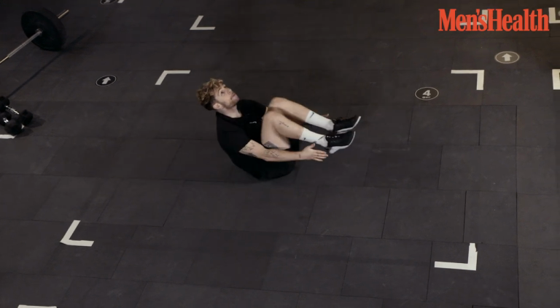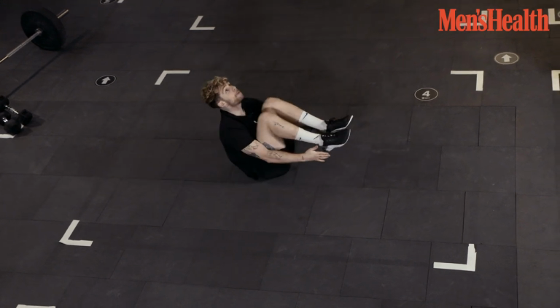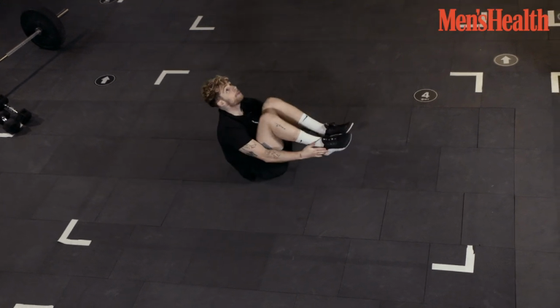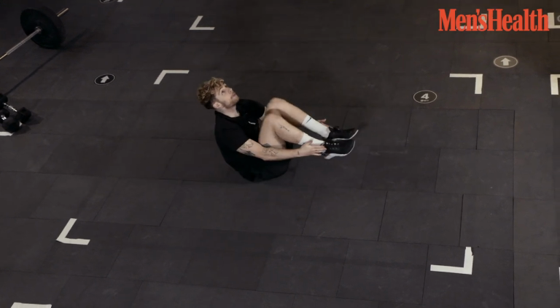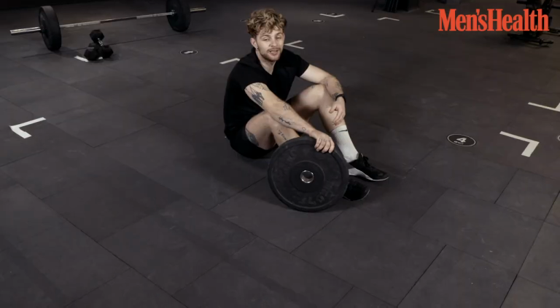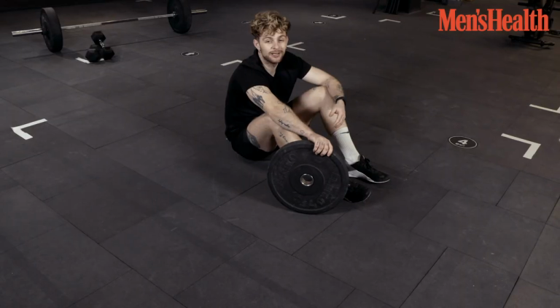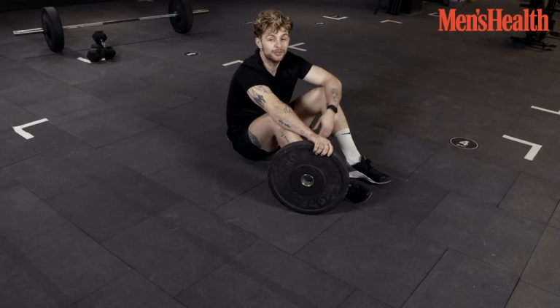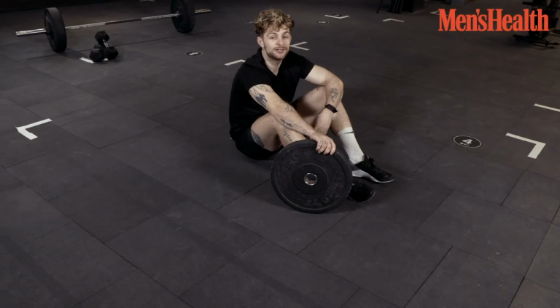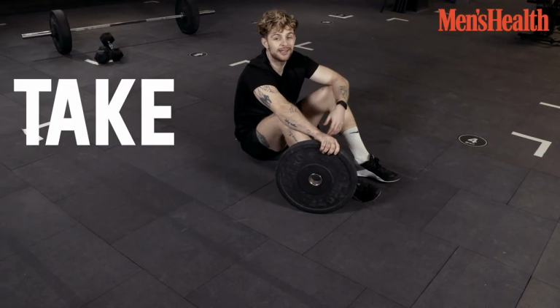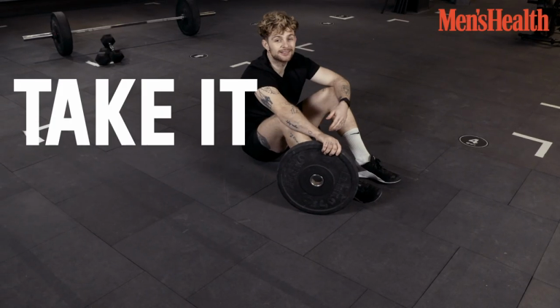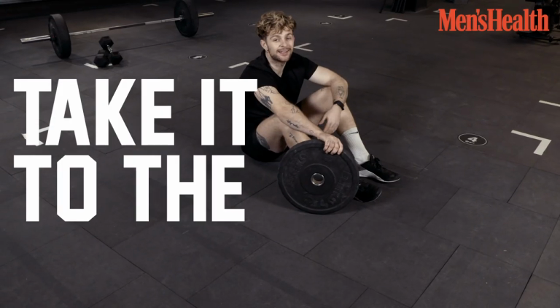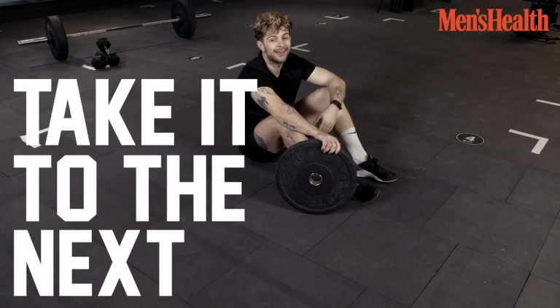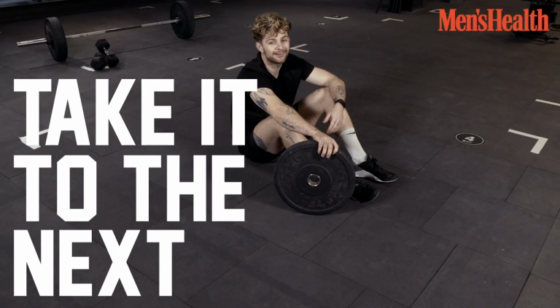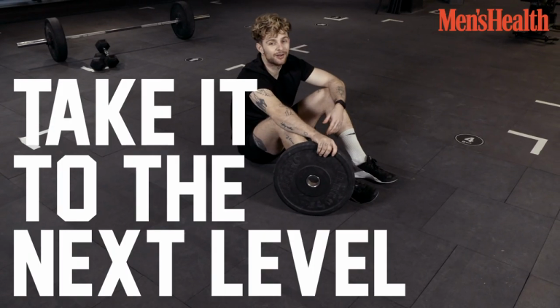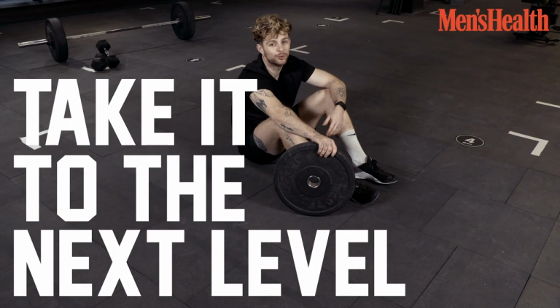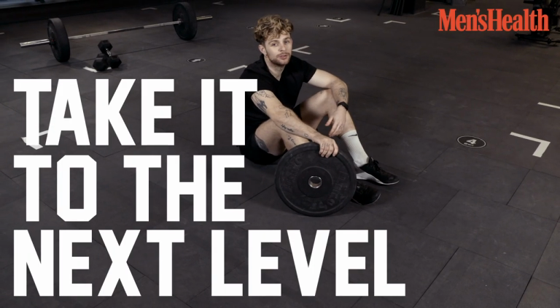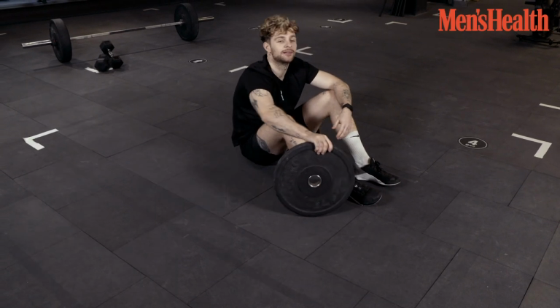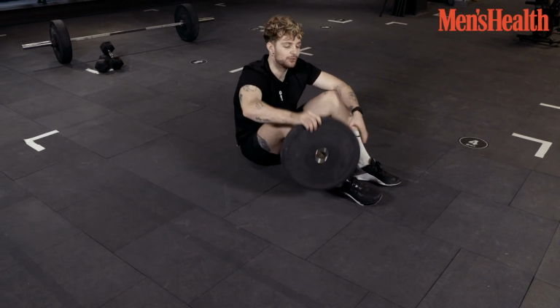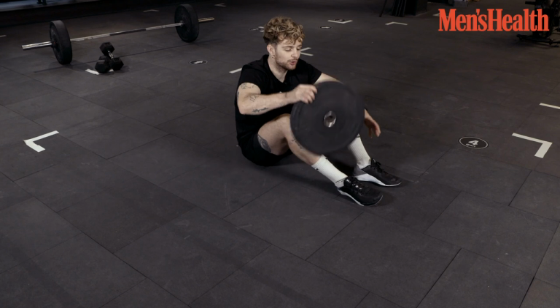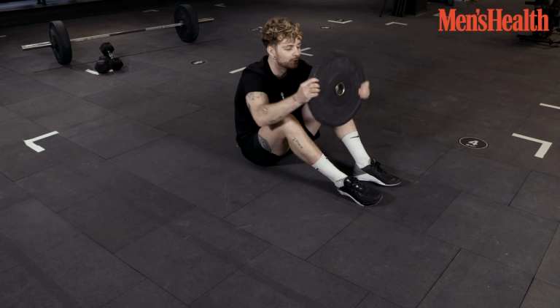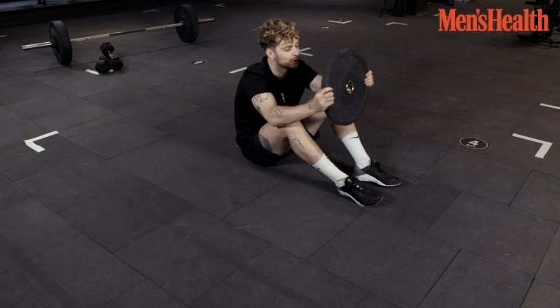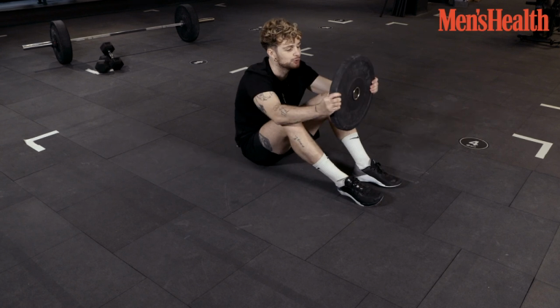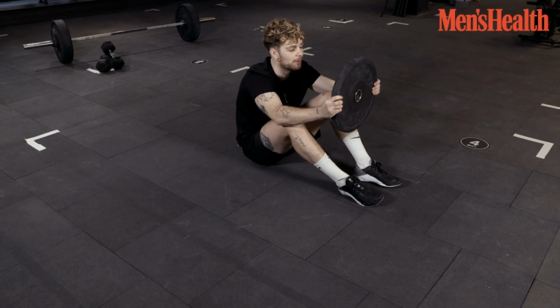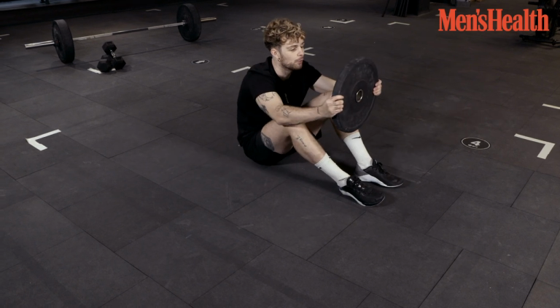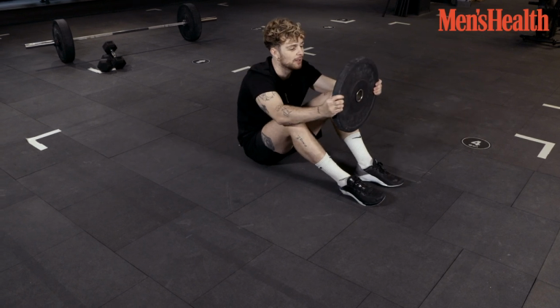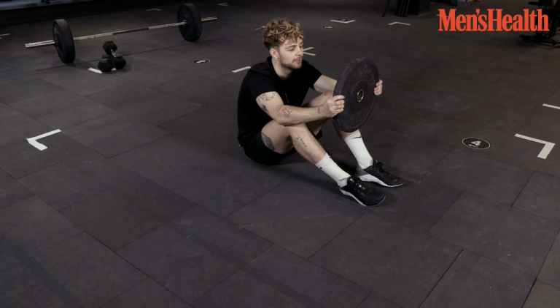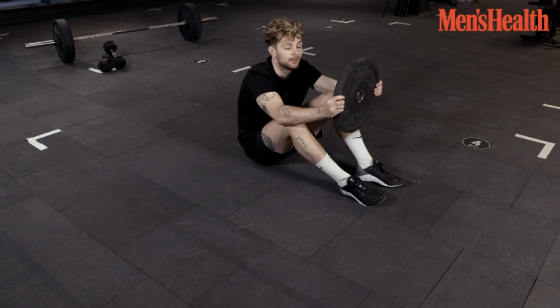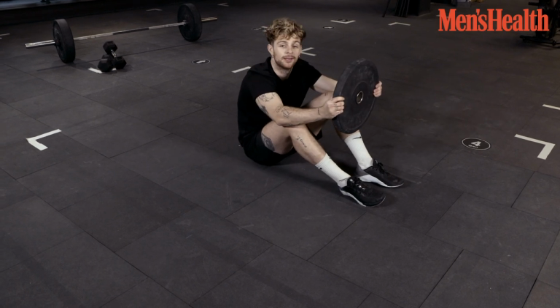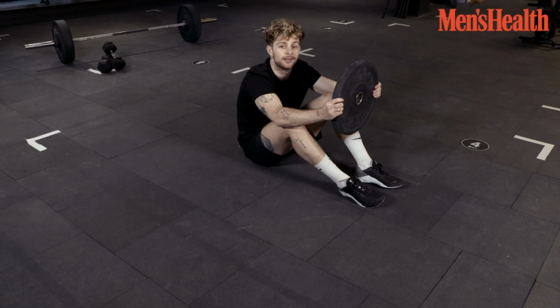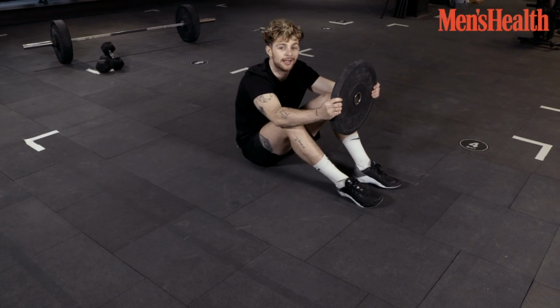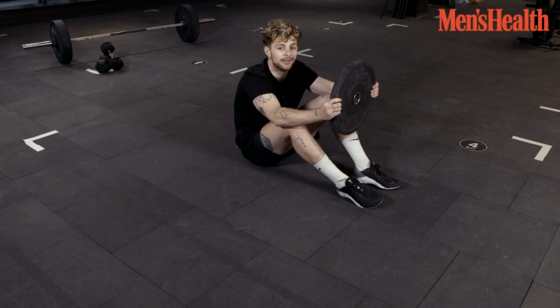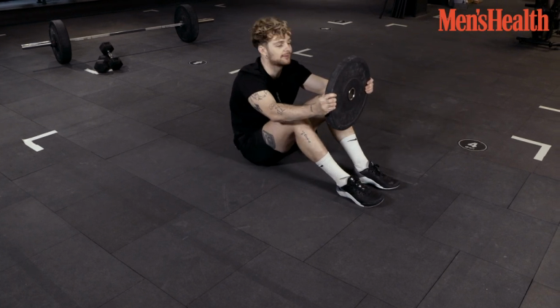And if you're feeling that you can take it to the next level, then you can also use a bit of weight, like this.